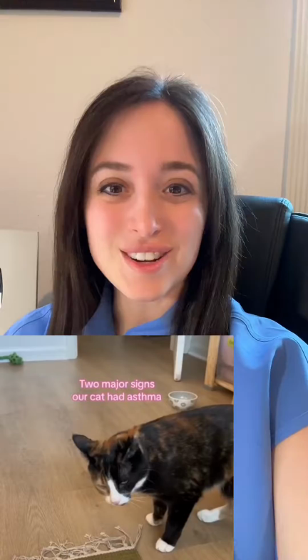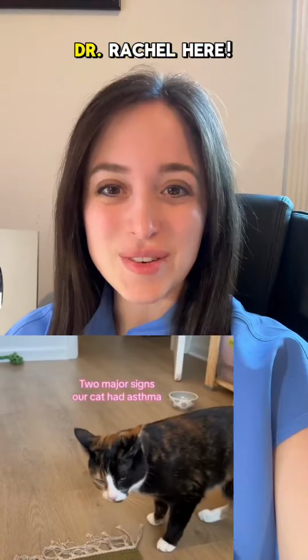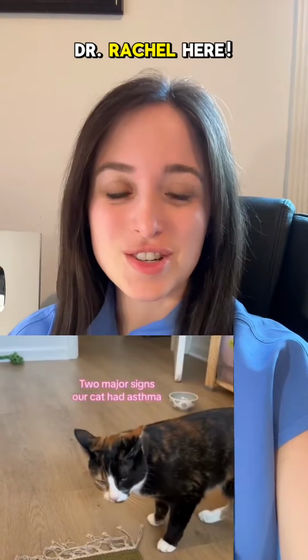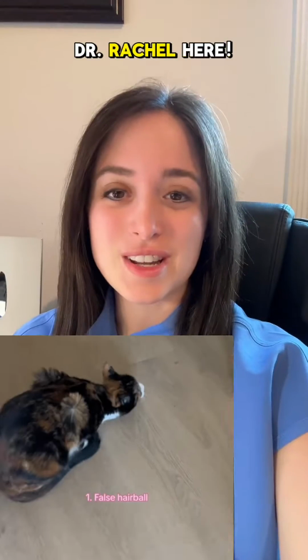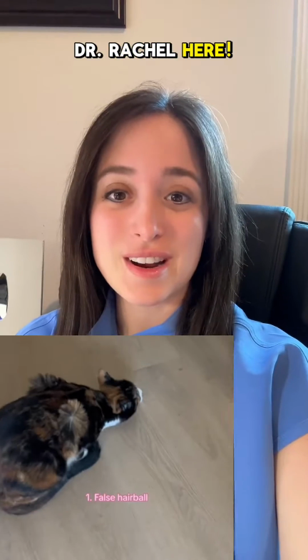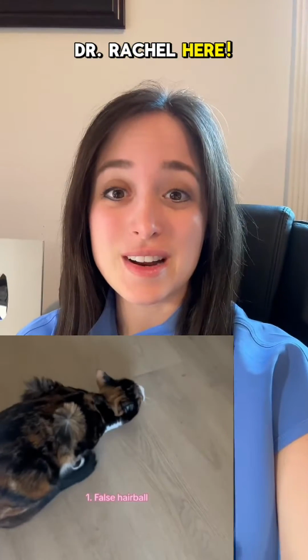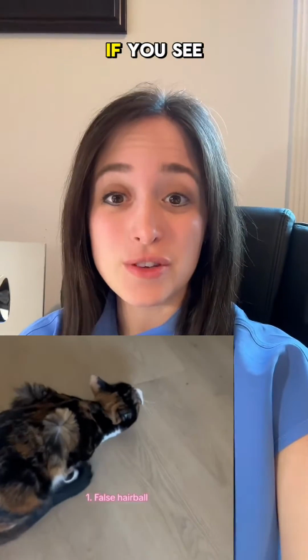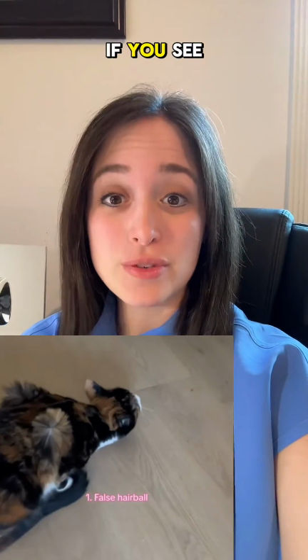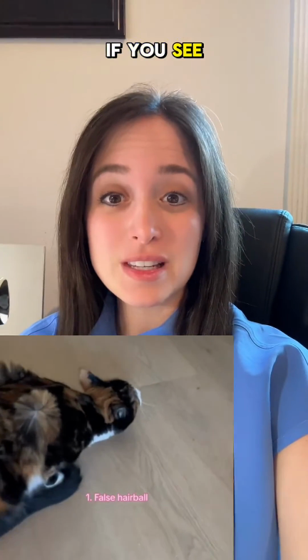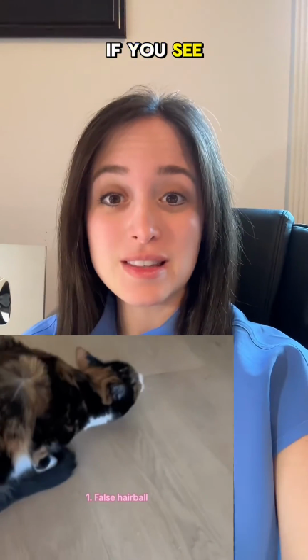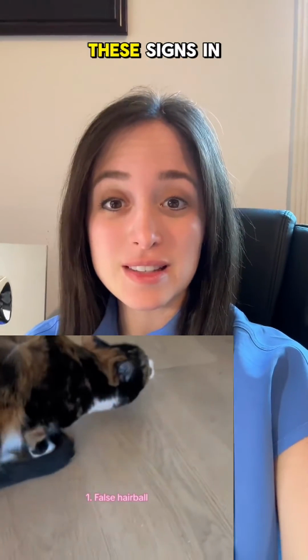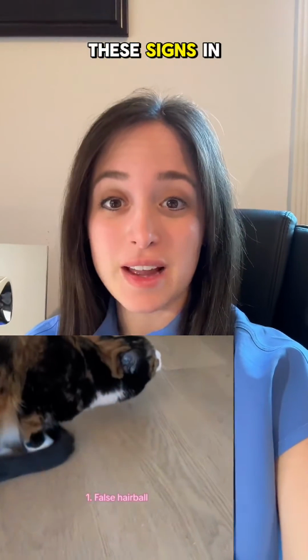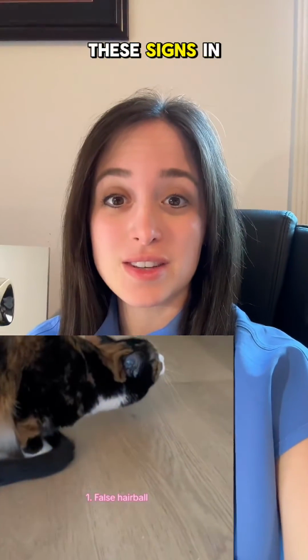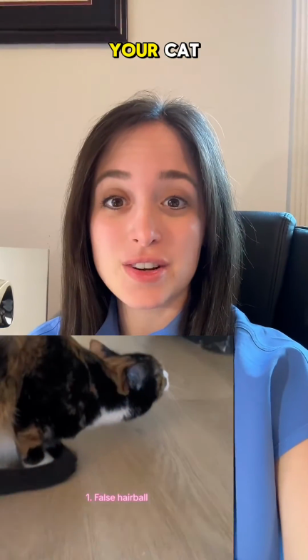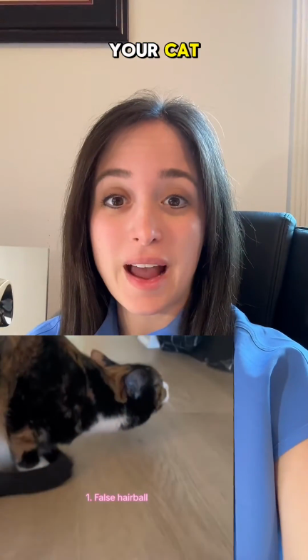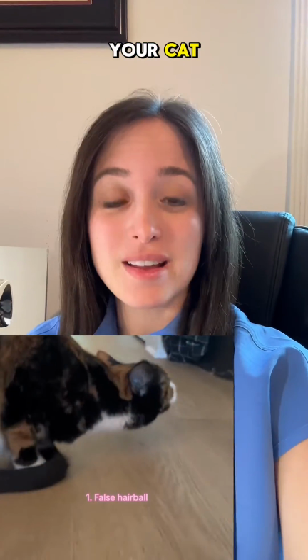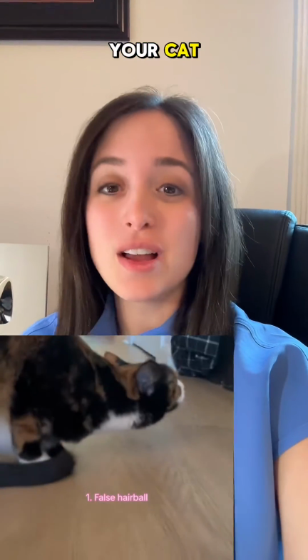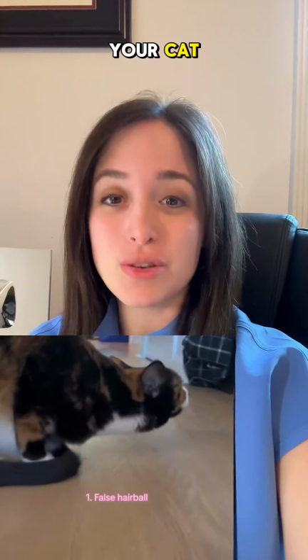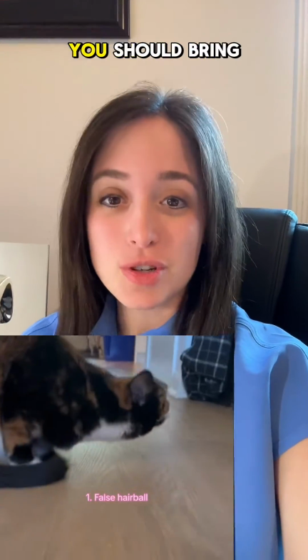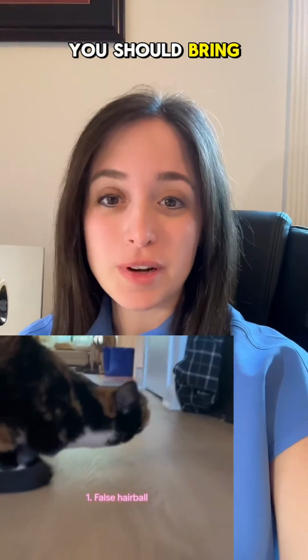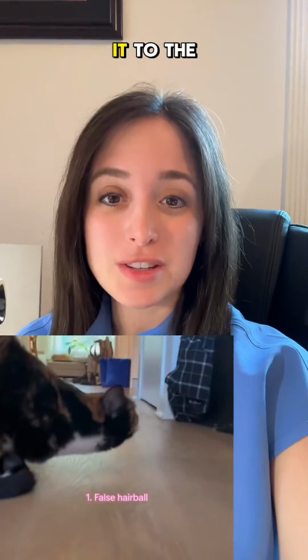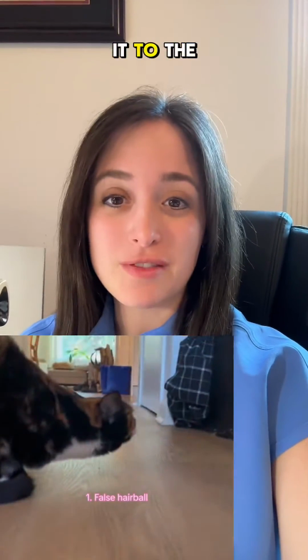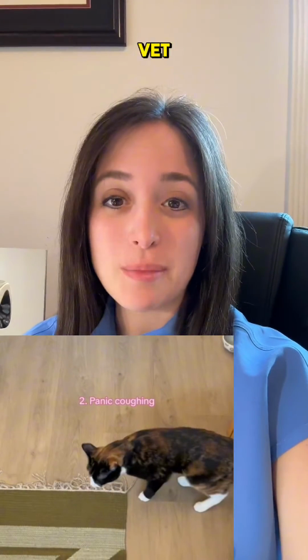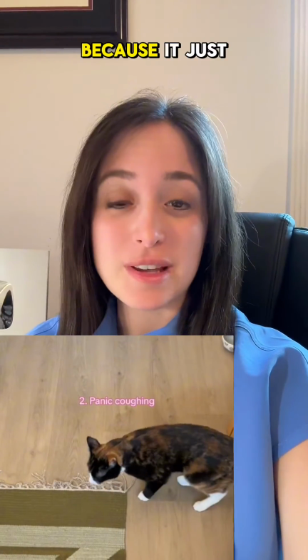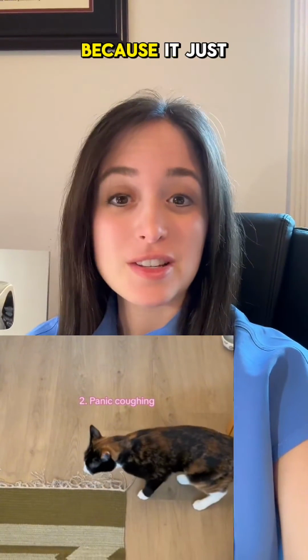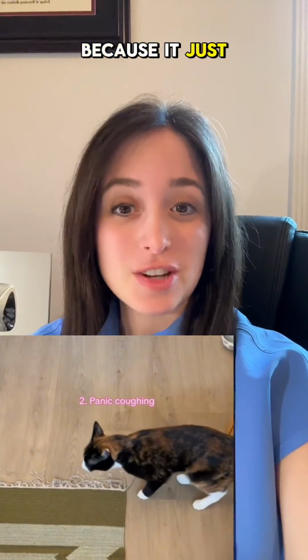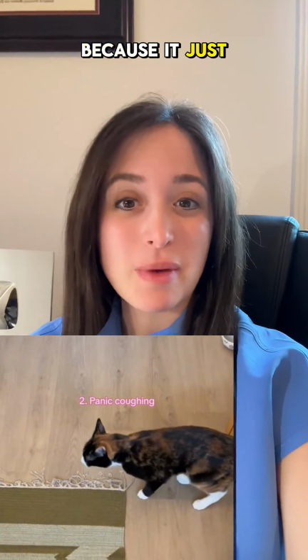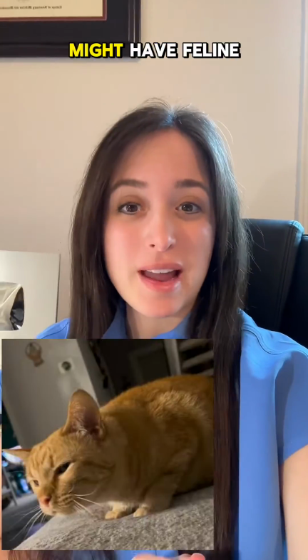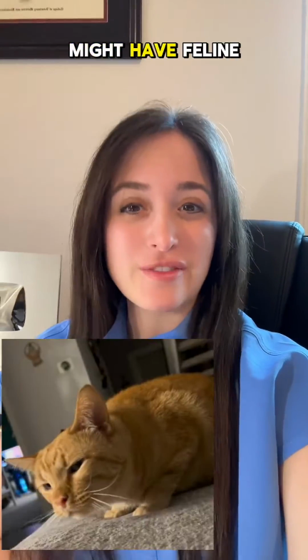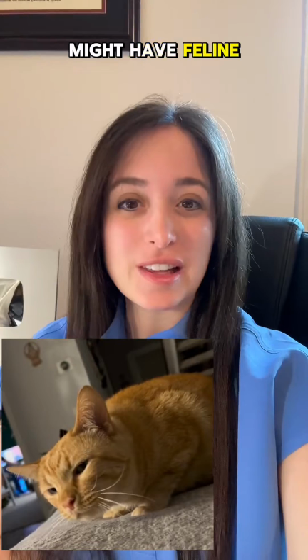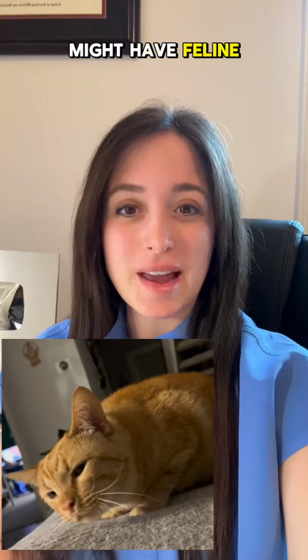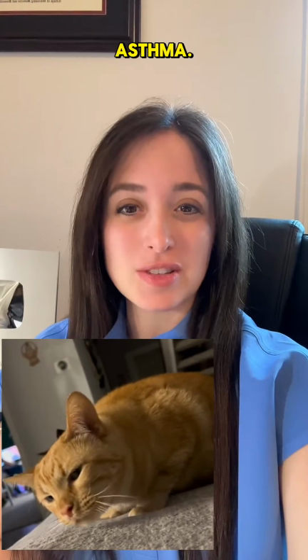Dr. Rachel here. If you see these signs in your cat, you should bring it to the vet because it just might have feline asthma.